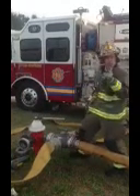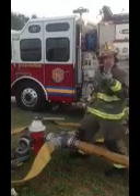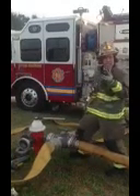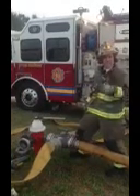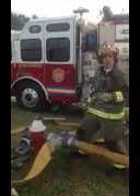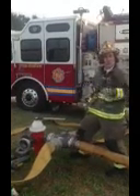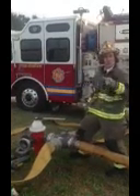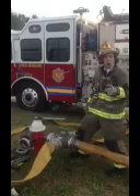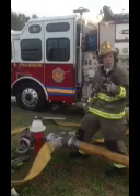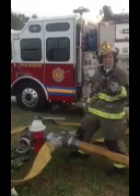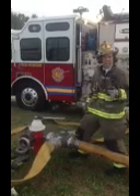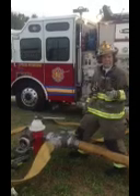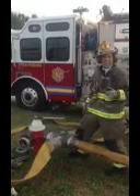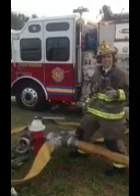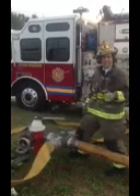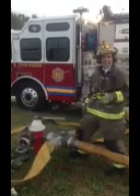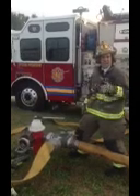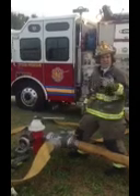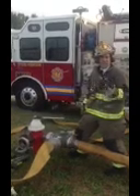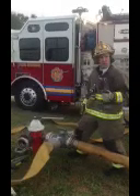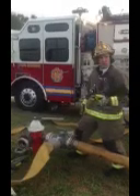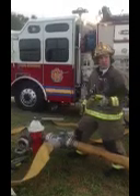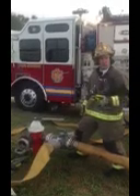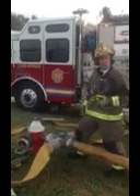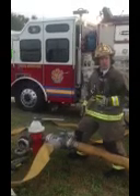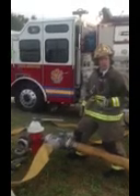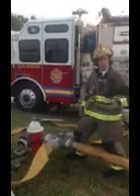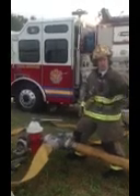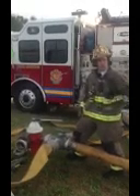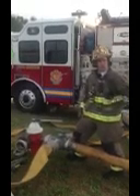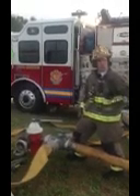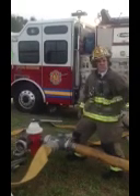Three, we're going to open that intake and then we're going to boost our pressure going down the line.